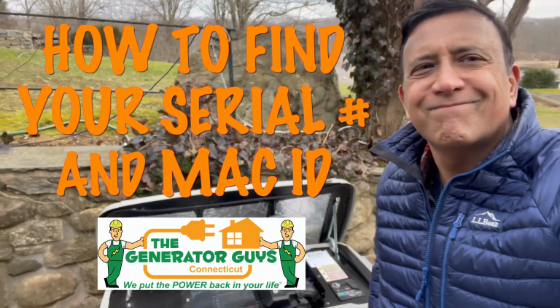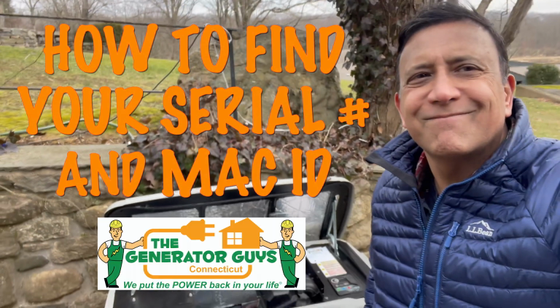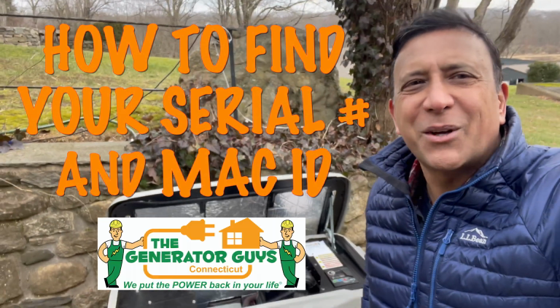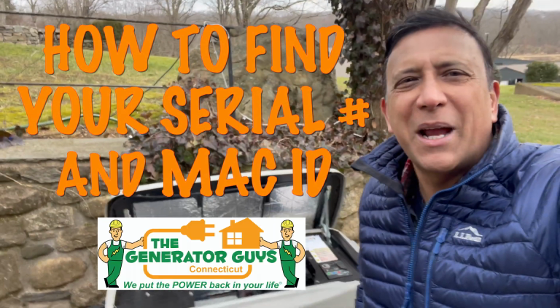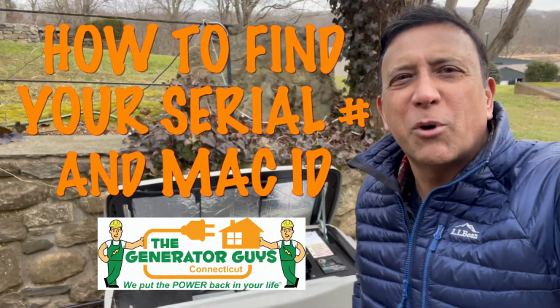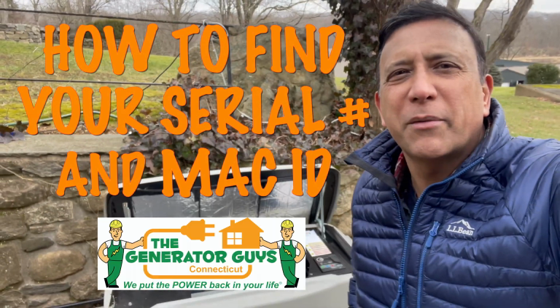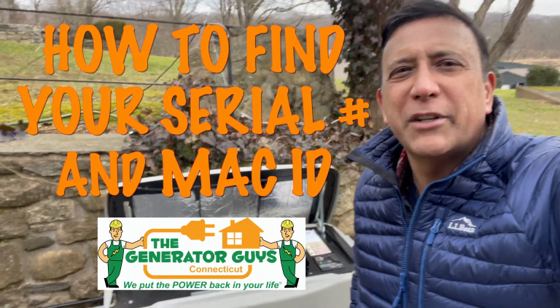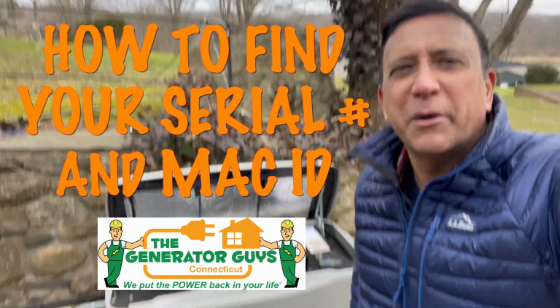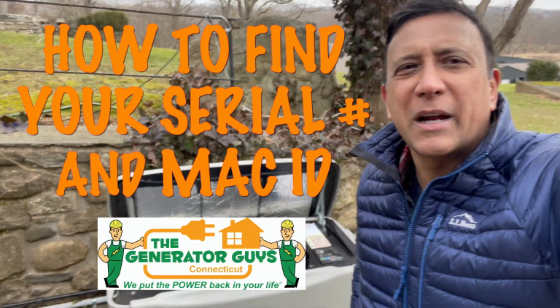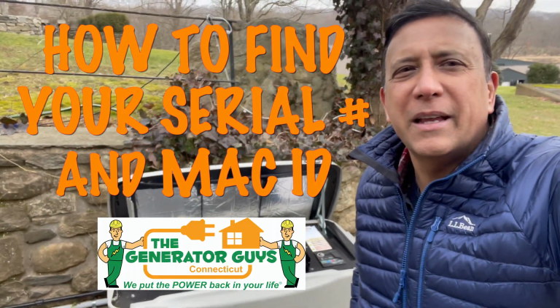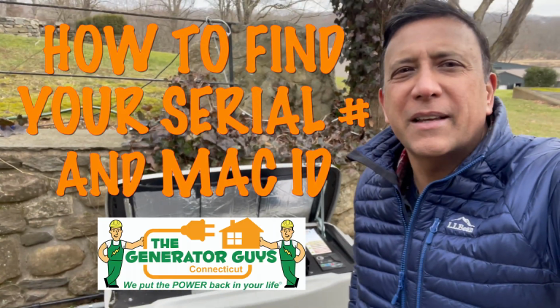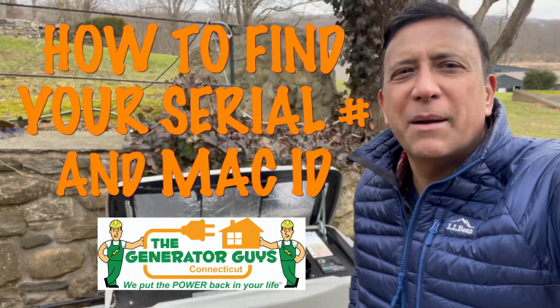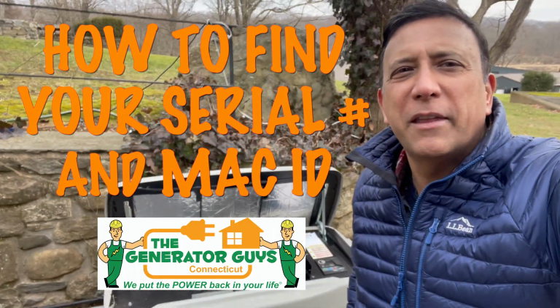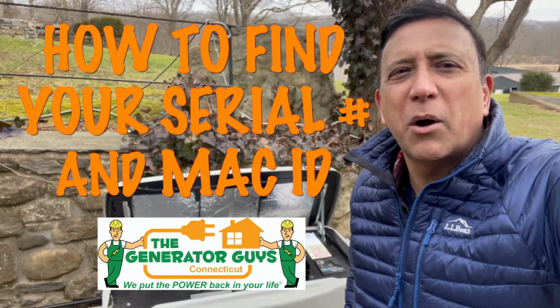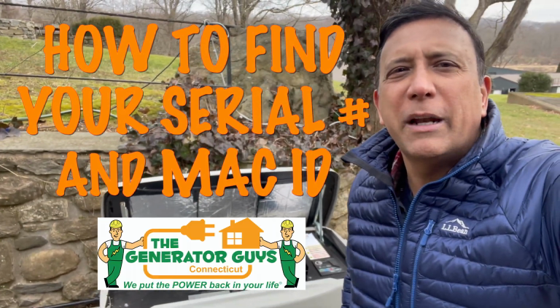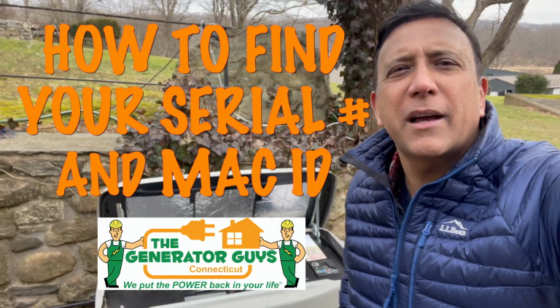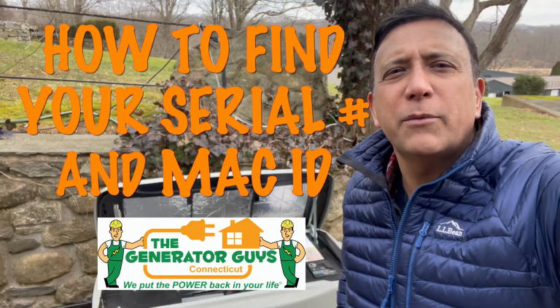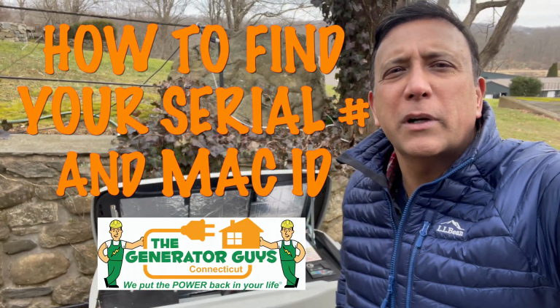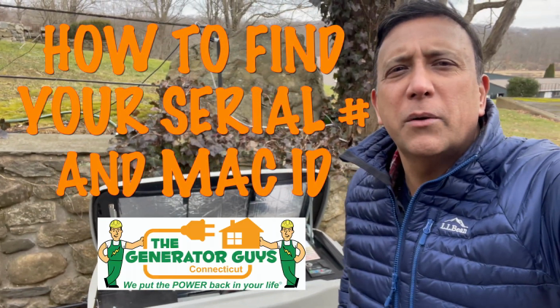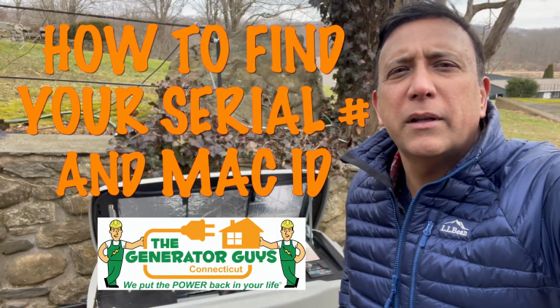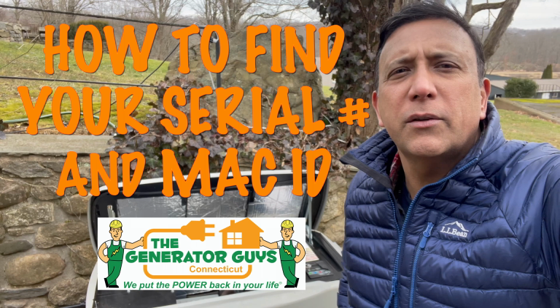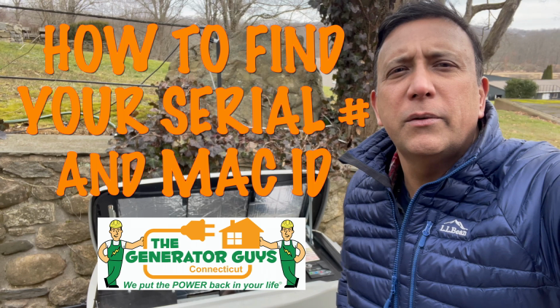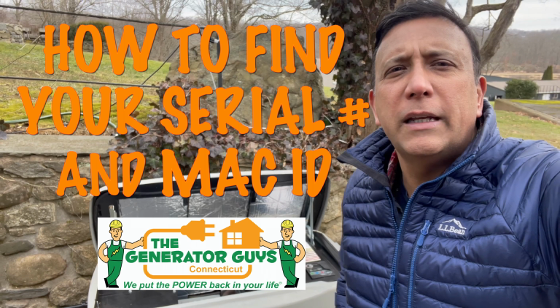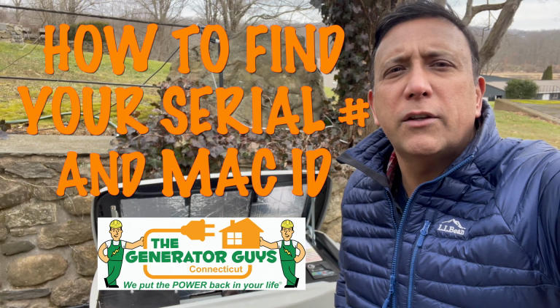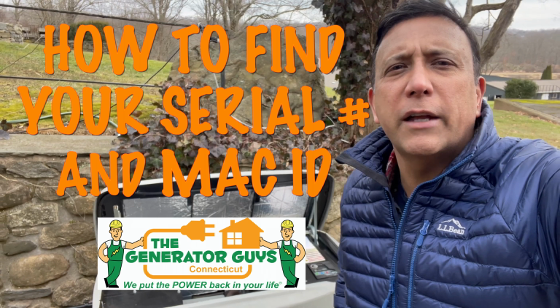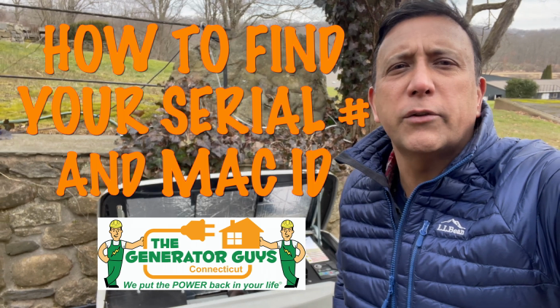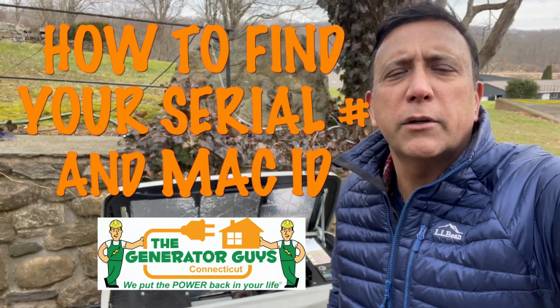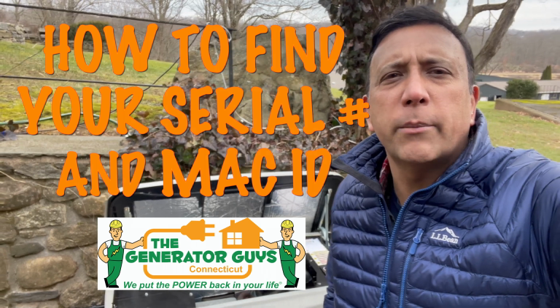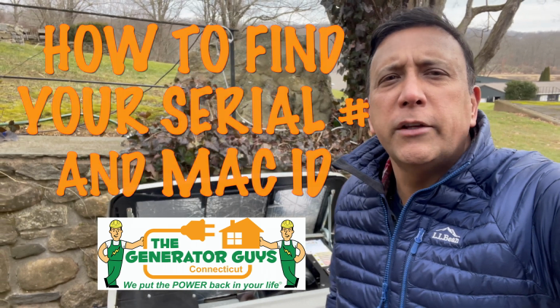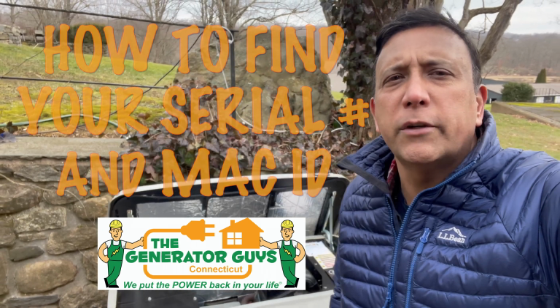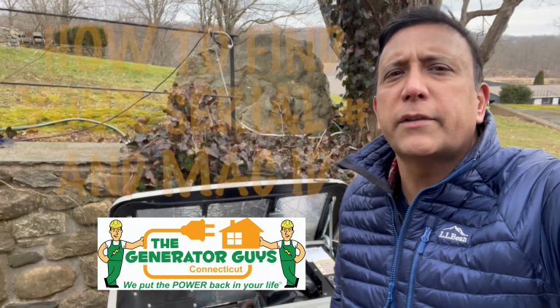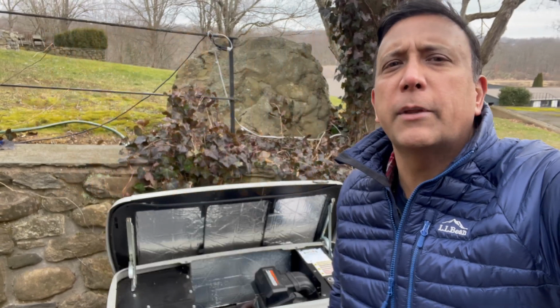Hi, I'm Rog from The Generator Guys. There are many times we're going to need to get your serial number and use it for something.